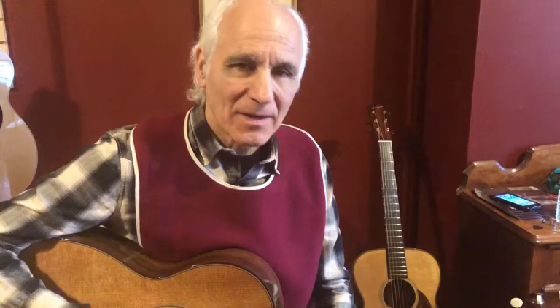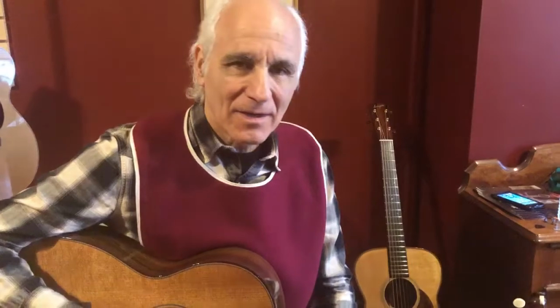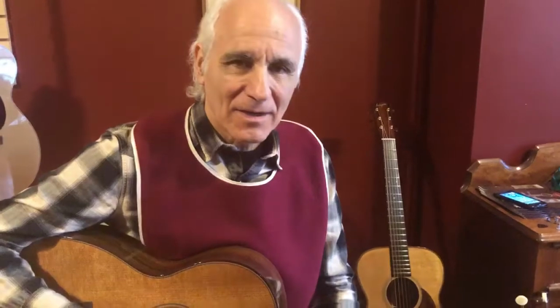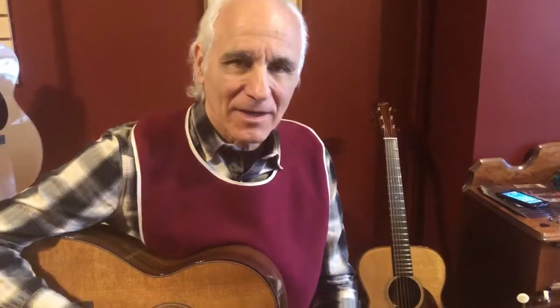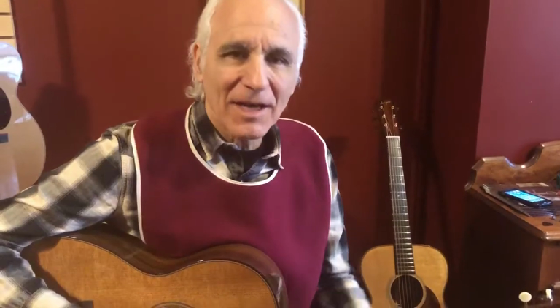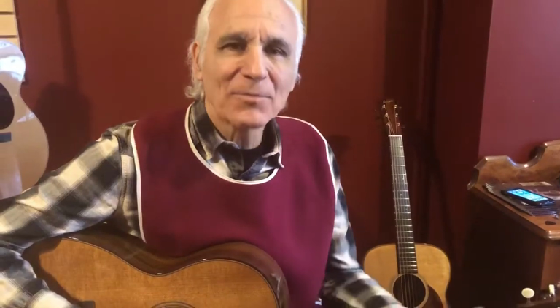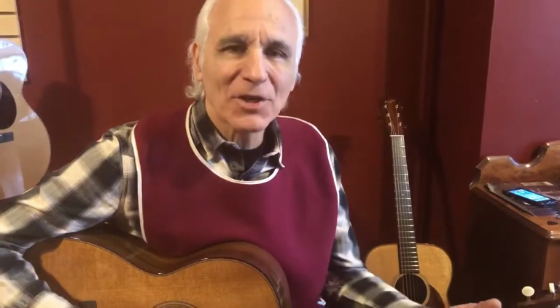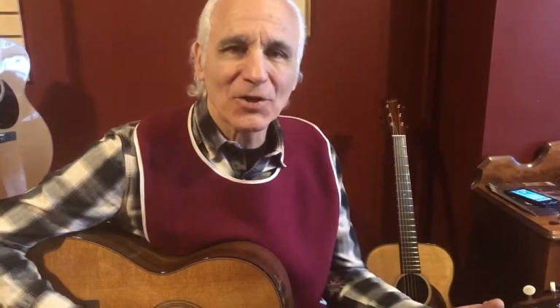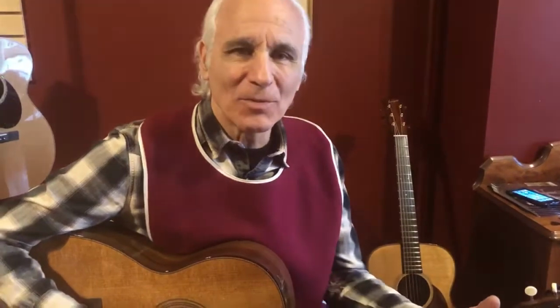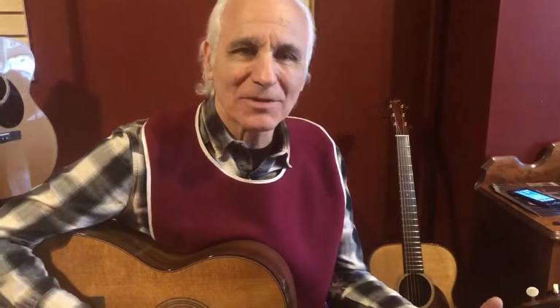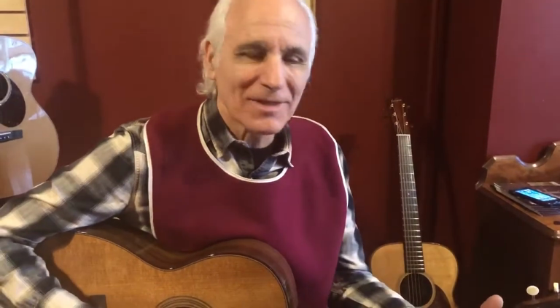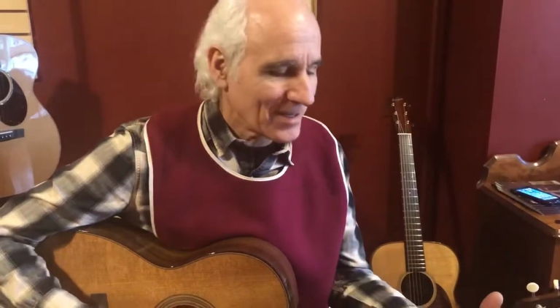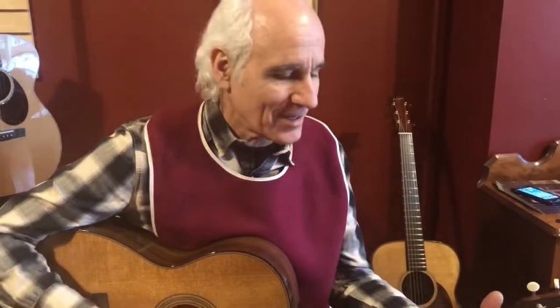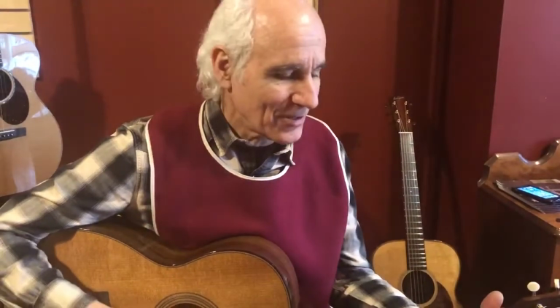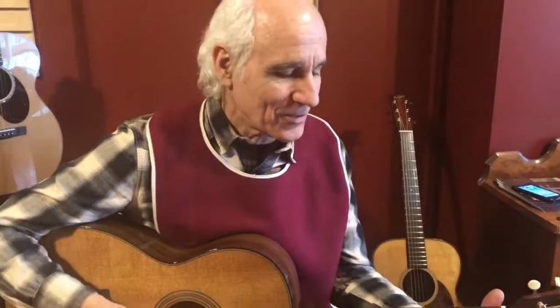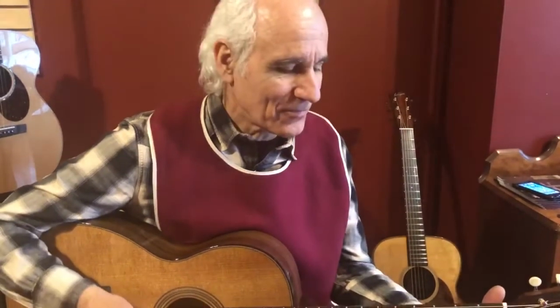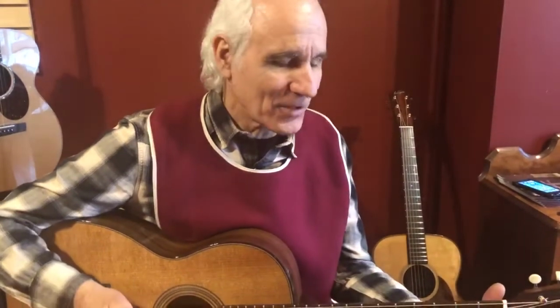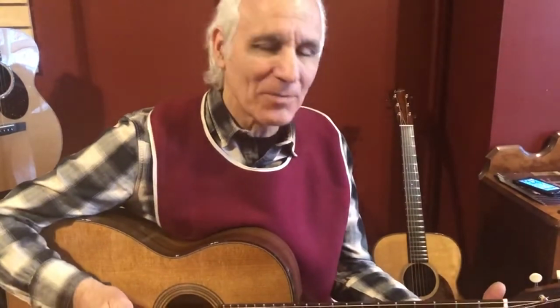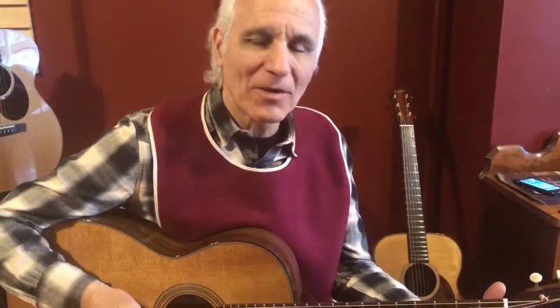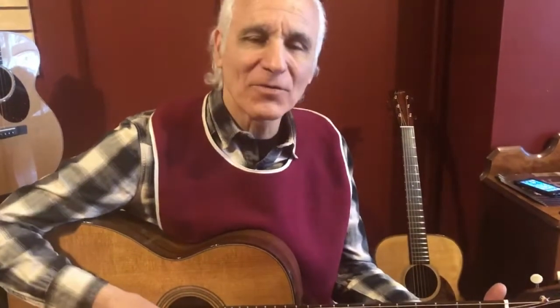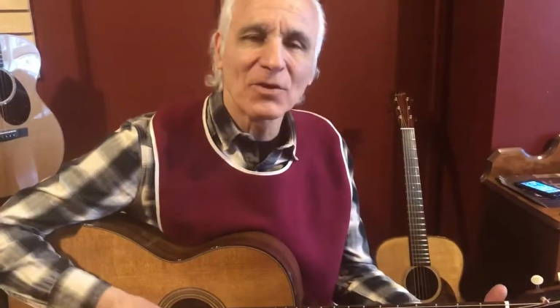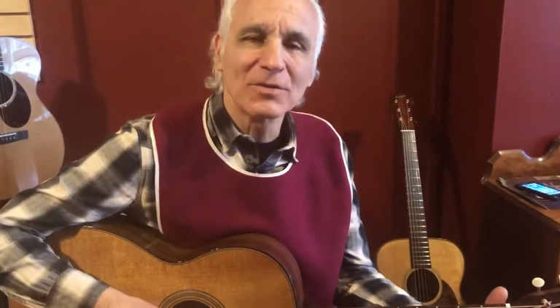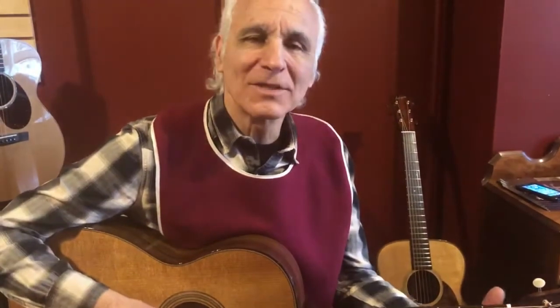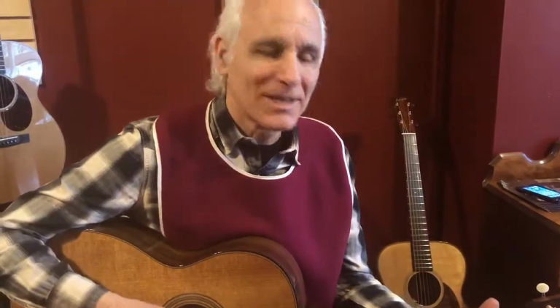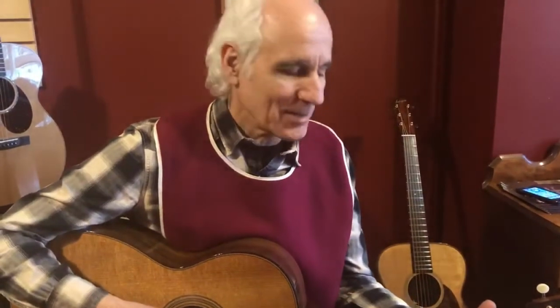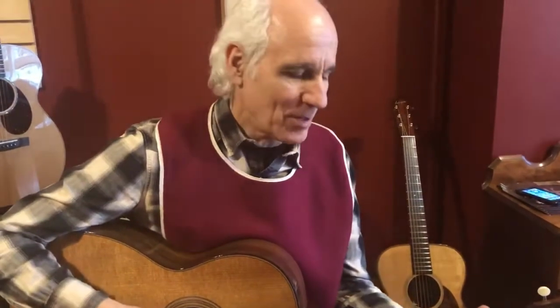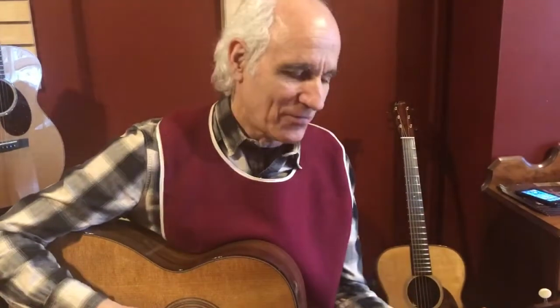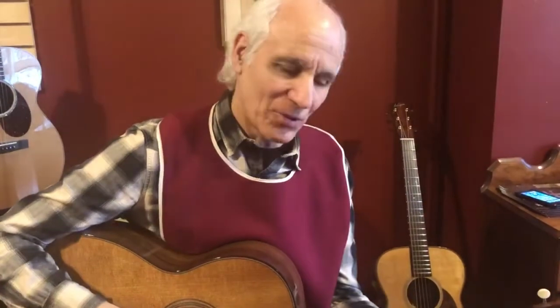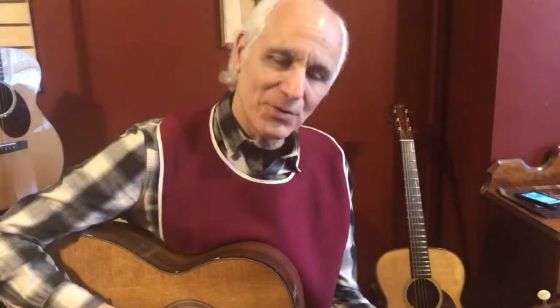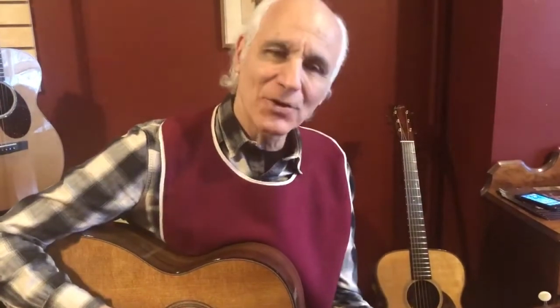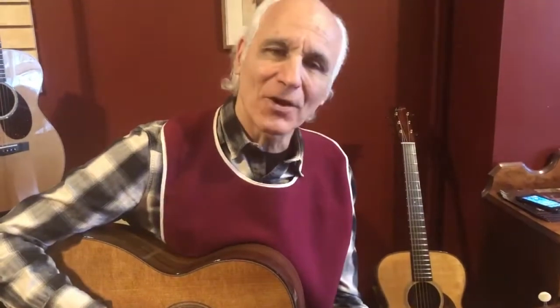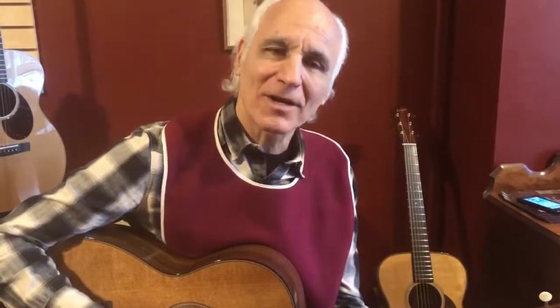Hey, I'm Doug Yeomans from Fretted Buffalo, Buffalo, New York.